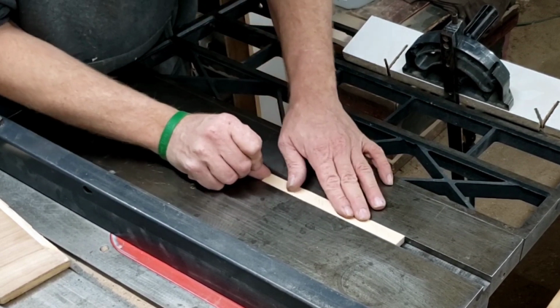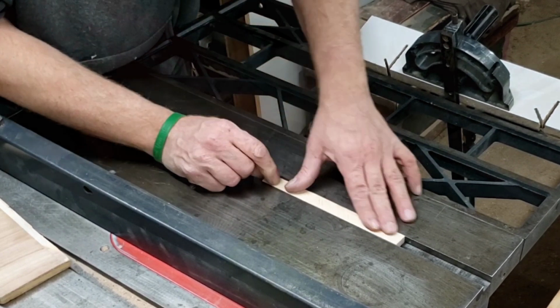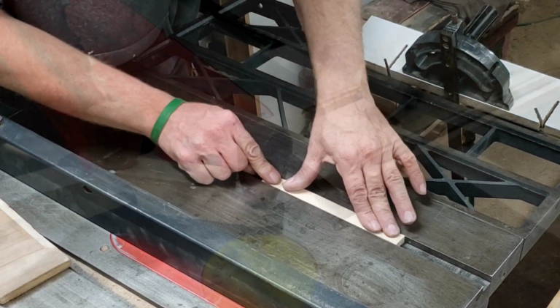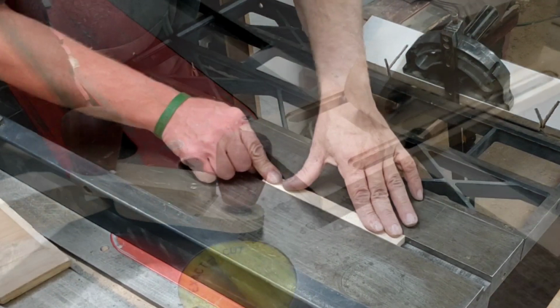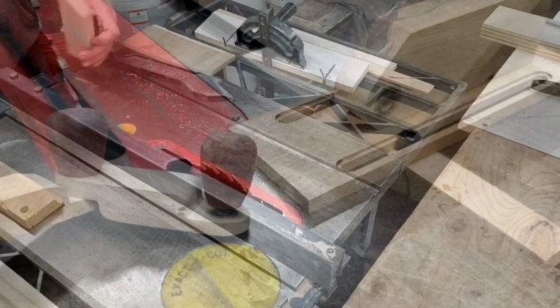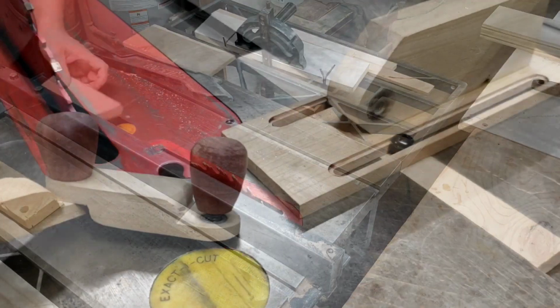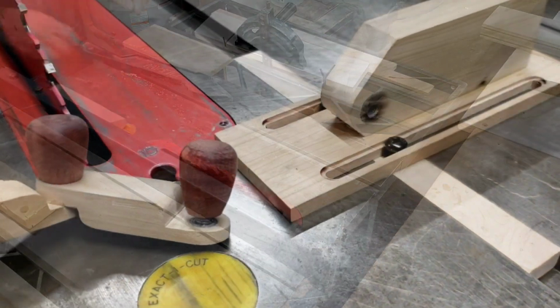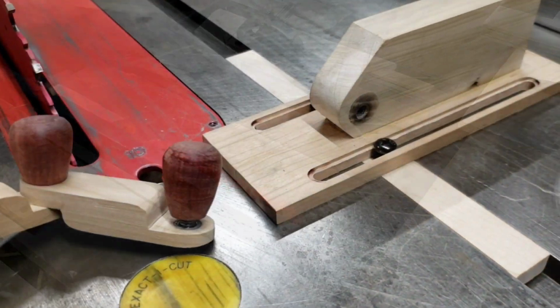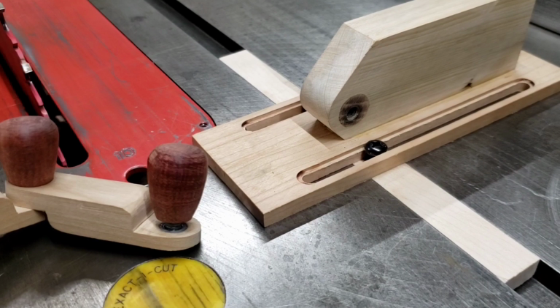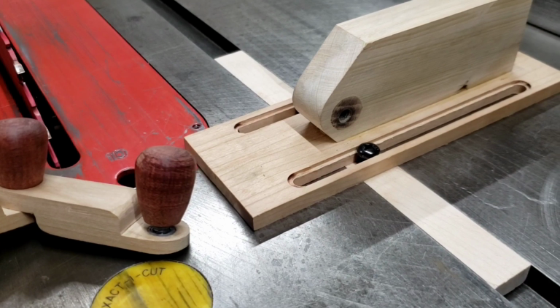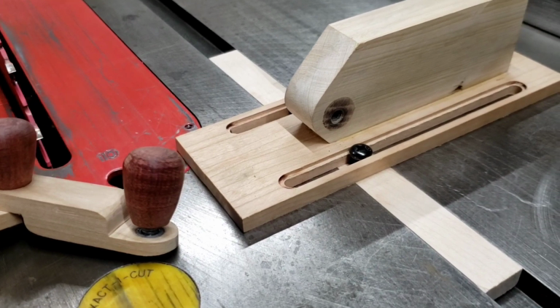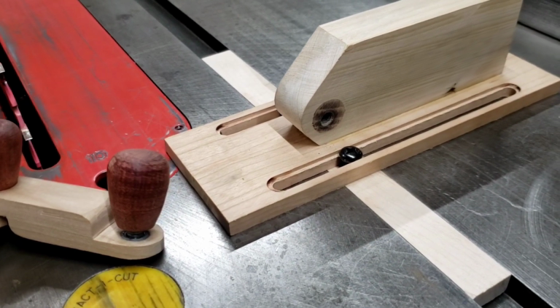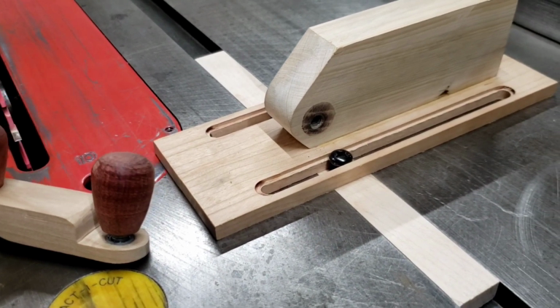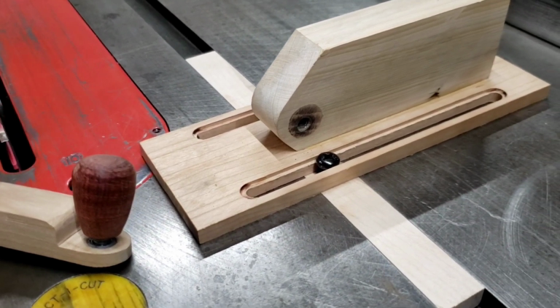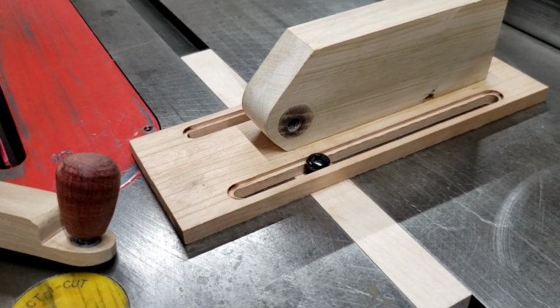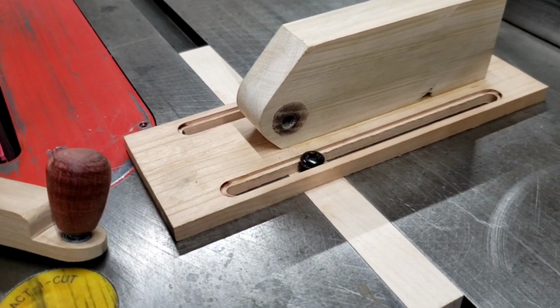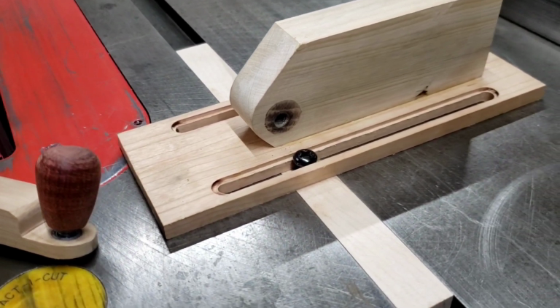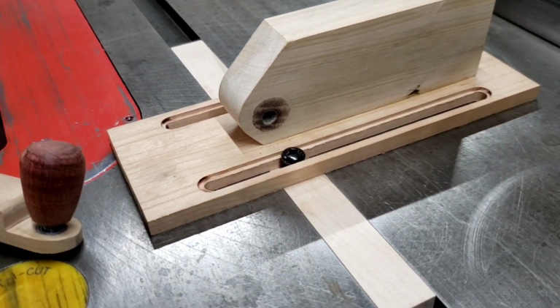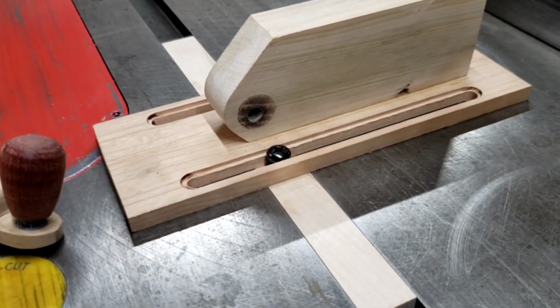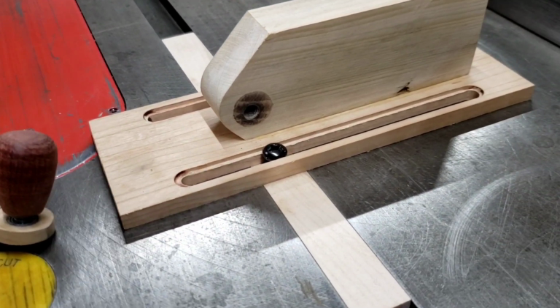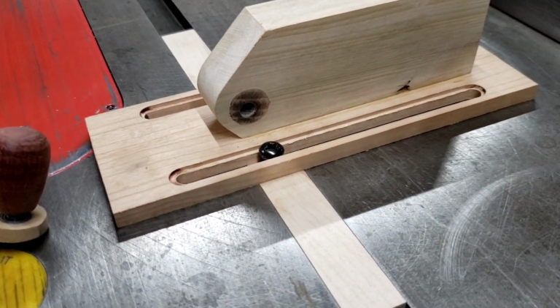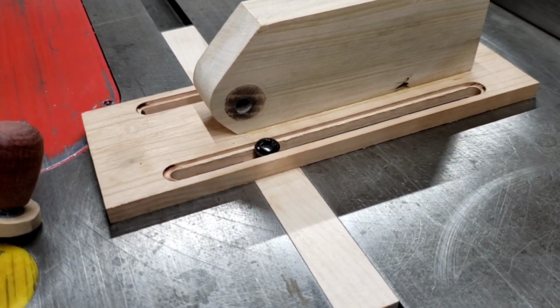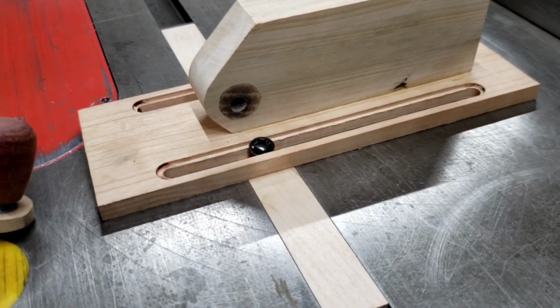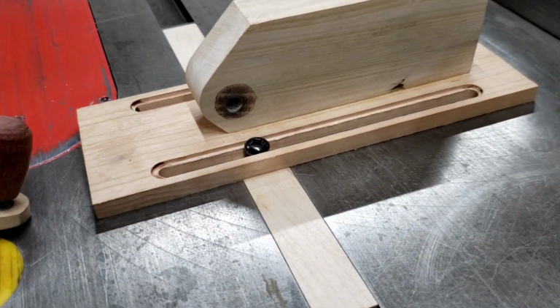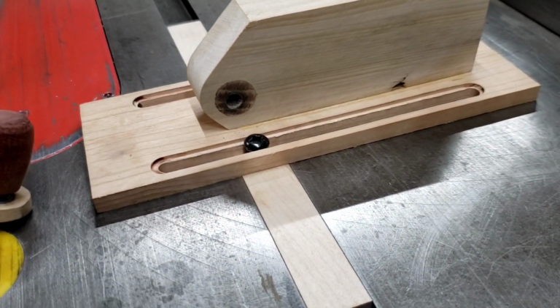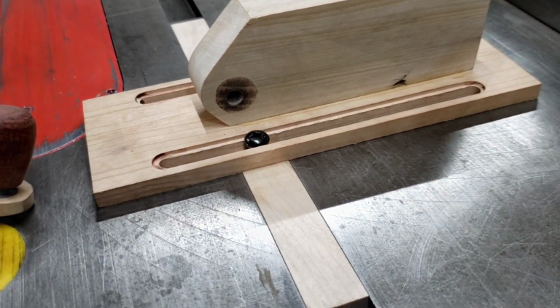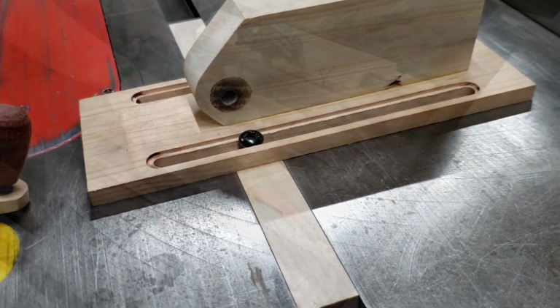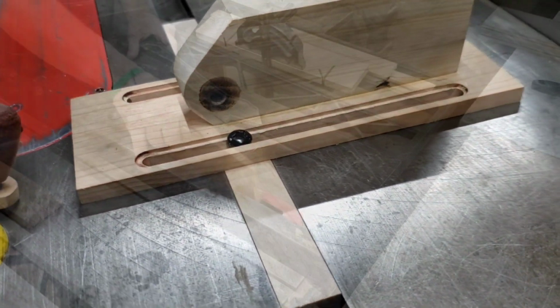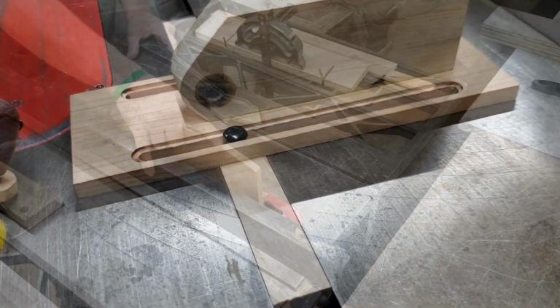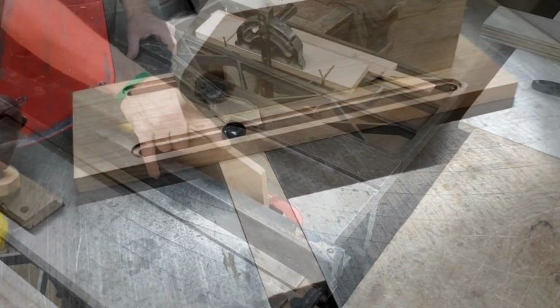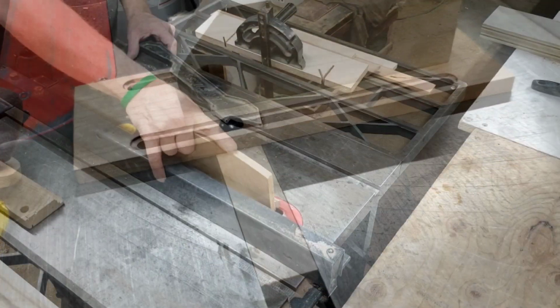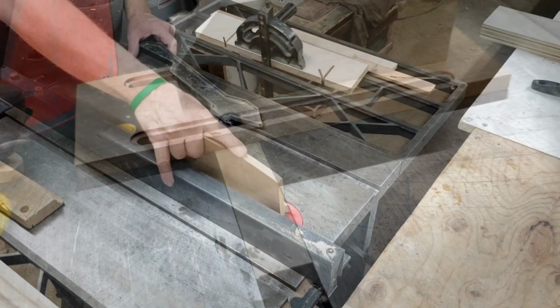I now needed to cut an adjustable base and the main body for this jig. I used some scrap blue pine and some cherry for the base.